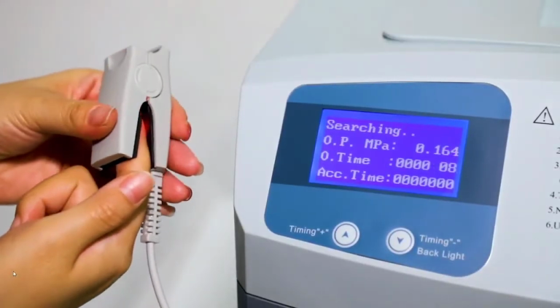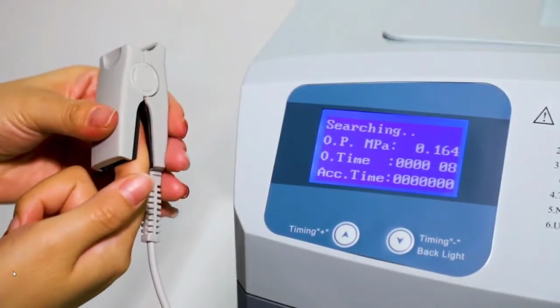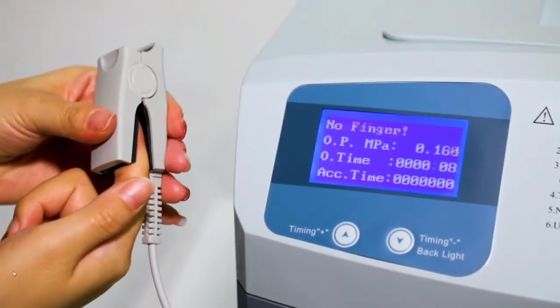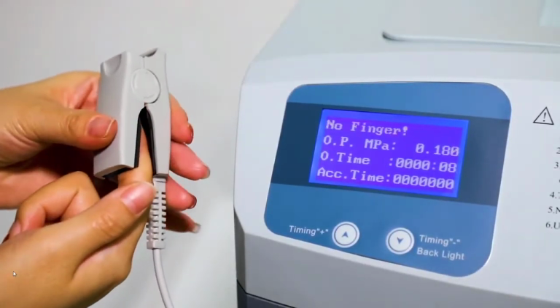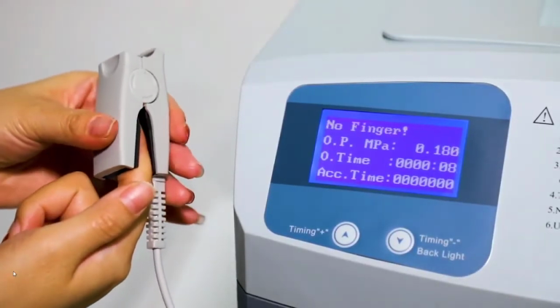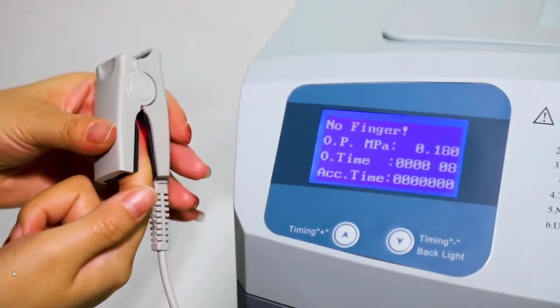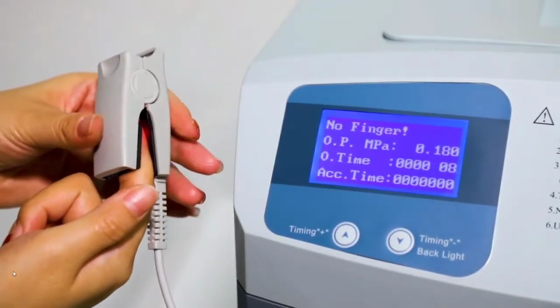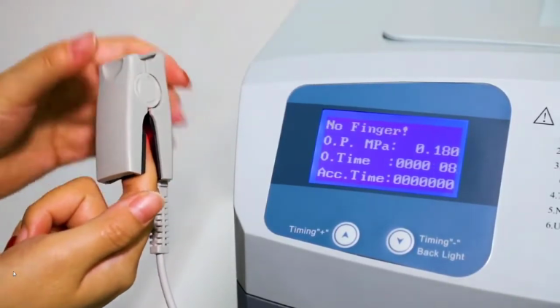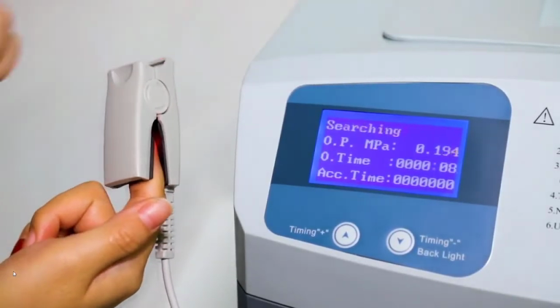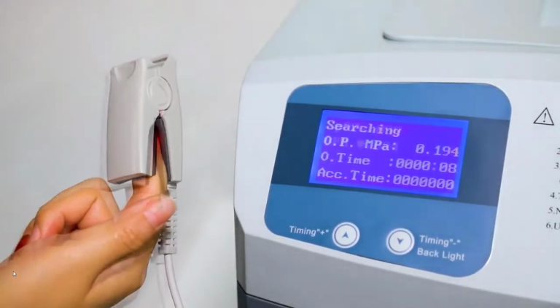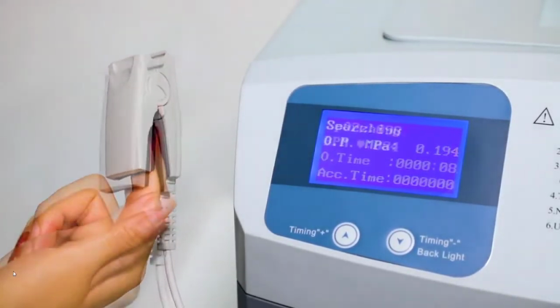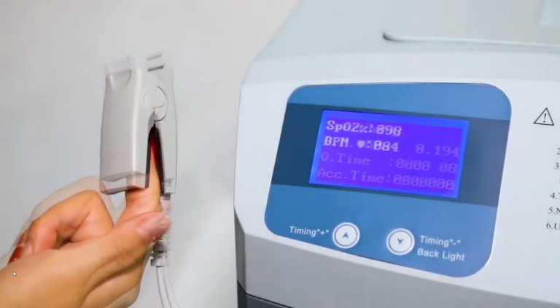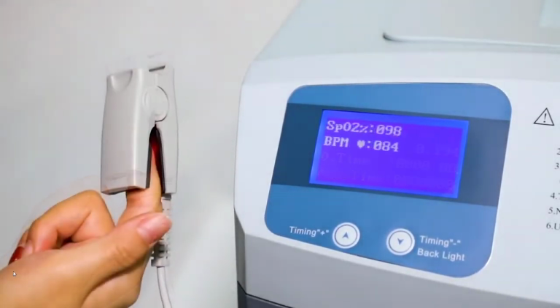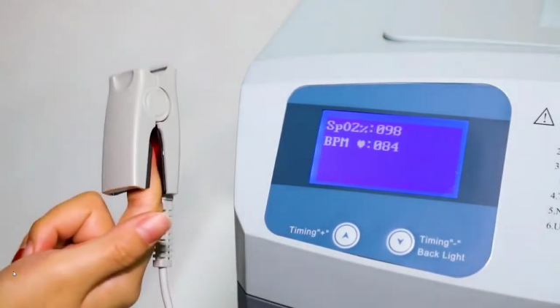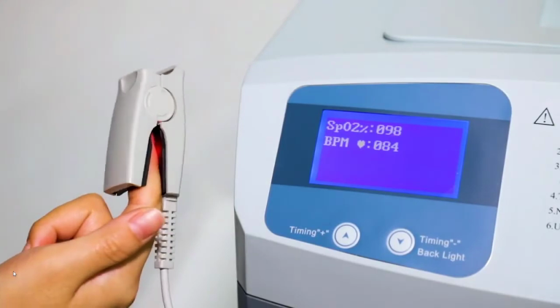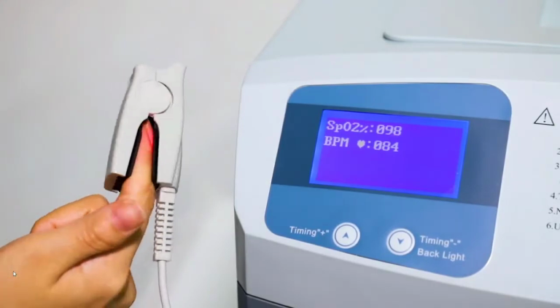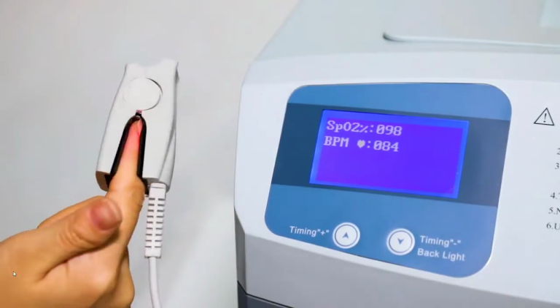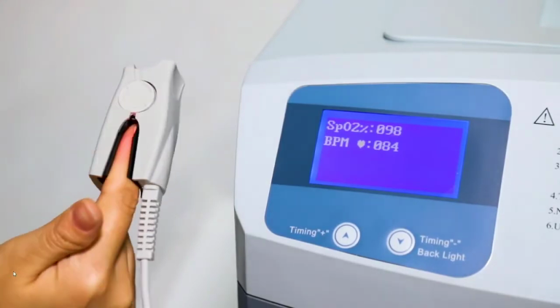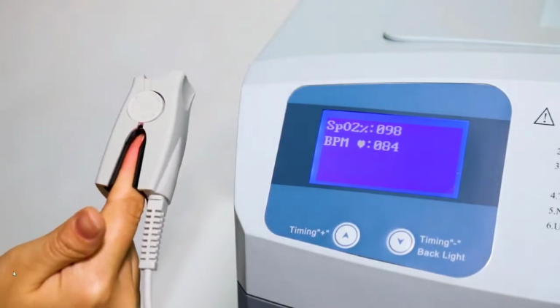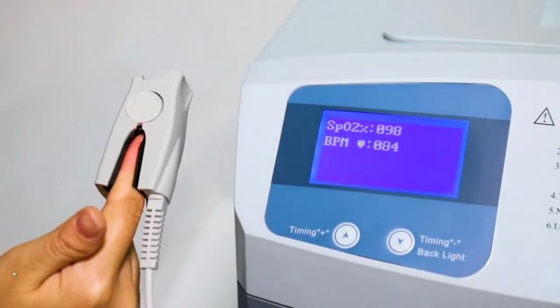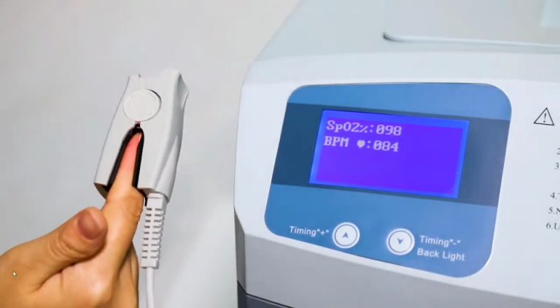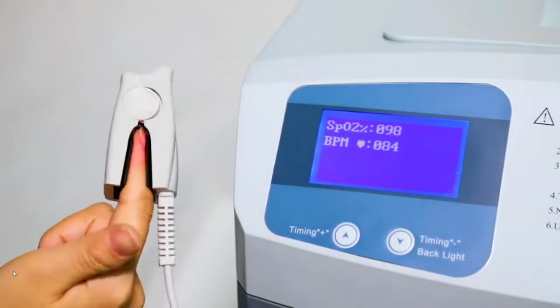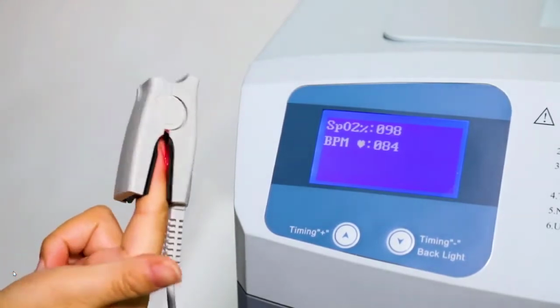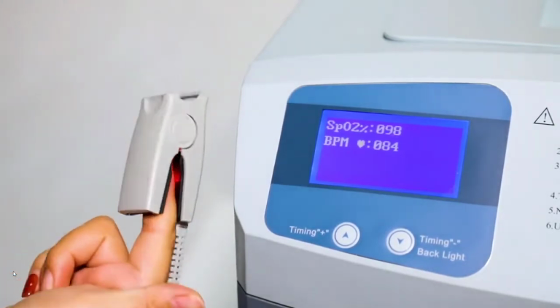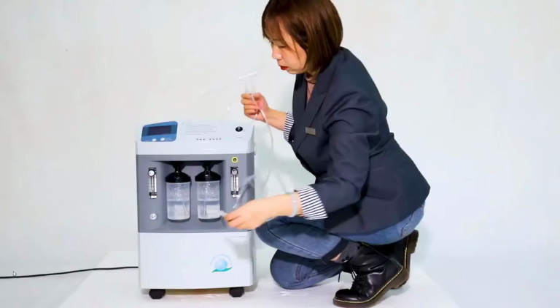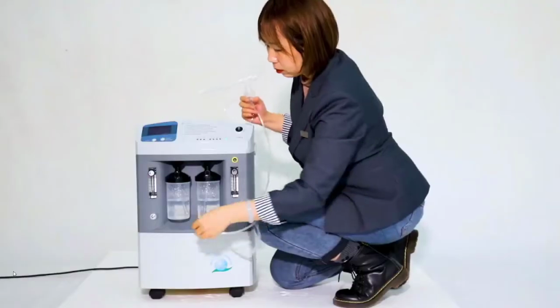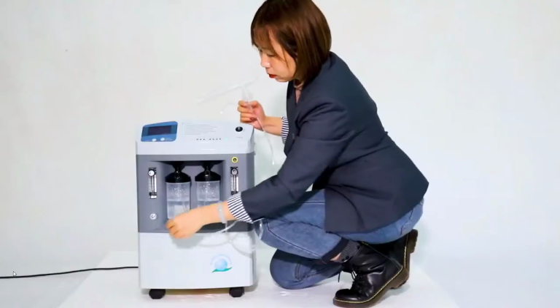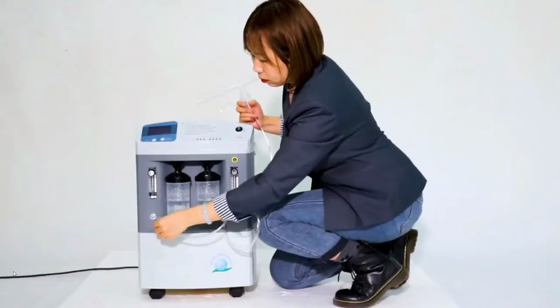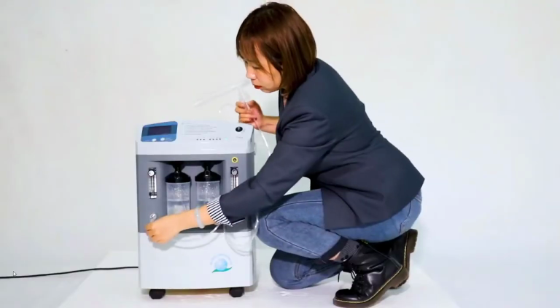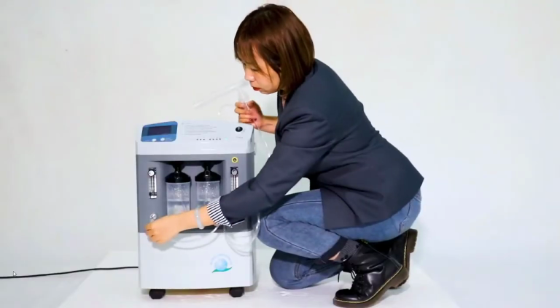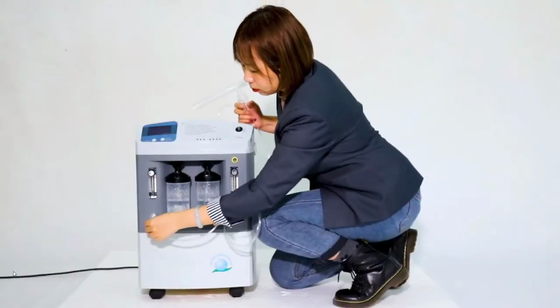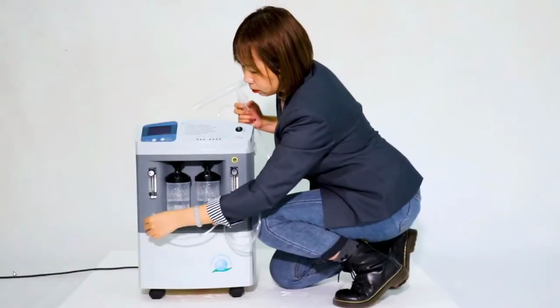Insert your fingertip to detect oxygen saturation. The screen will display the detected saturation.